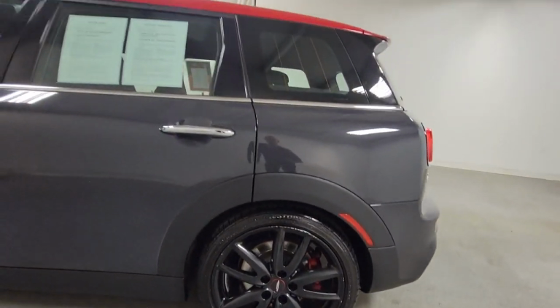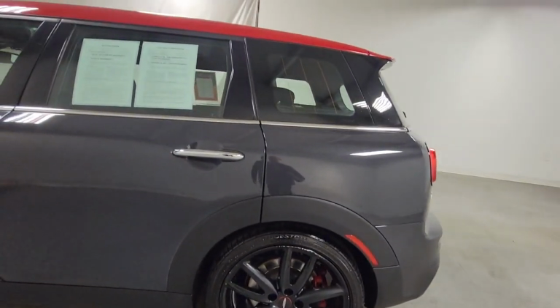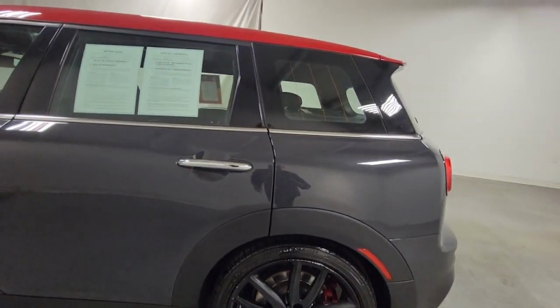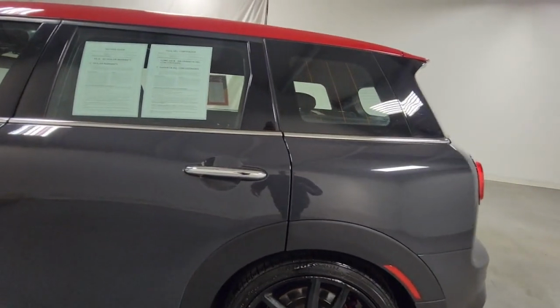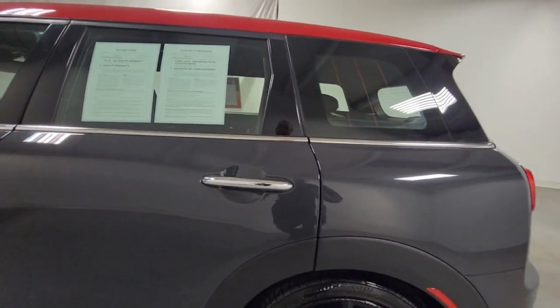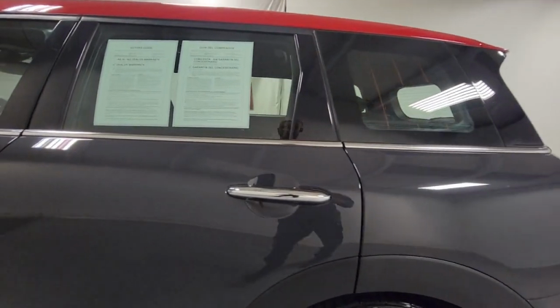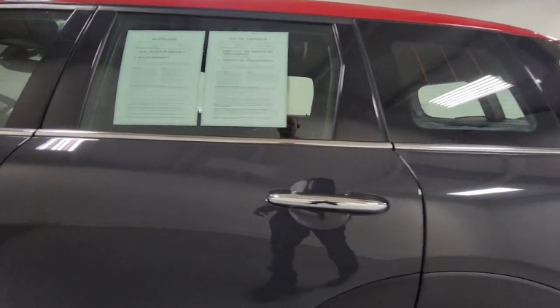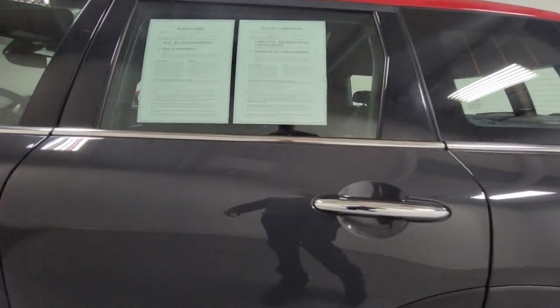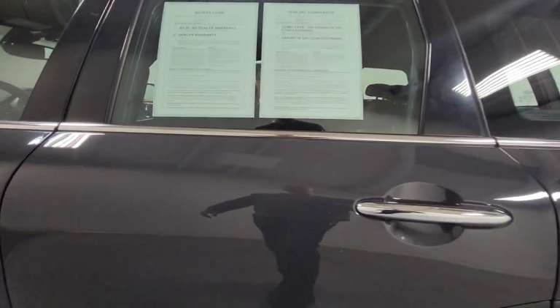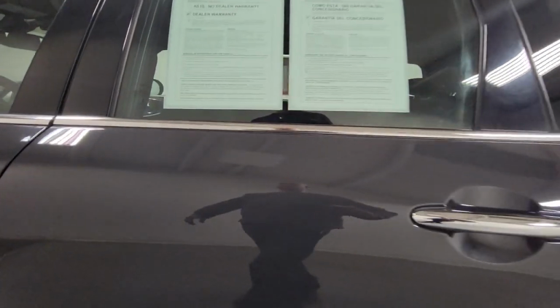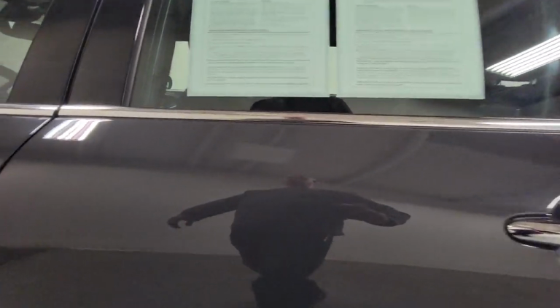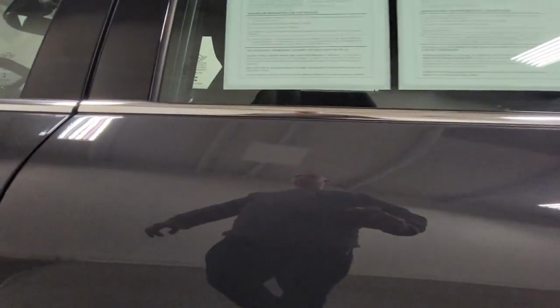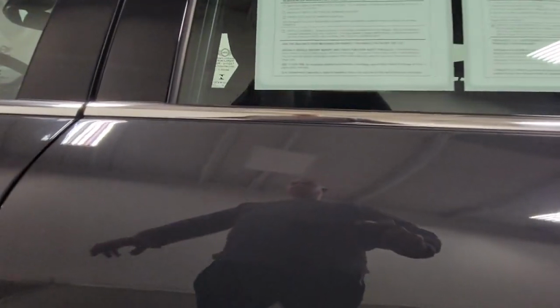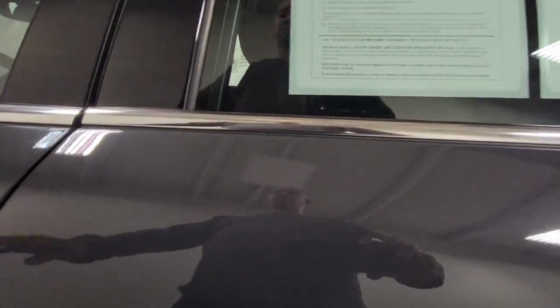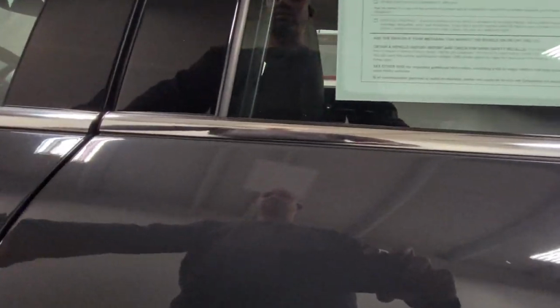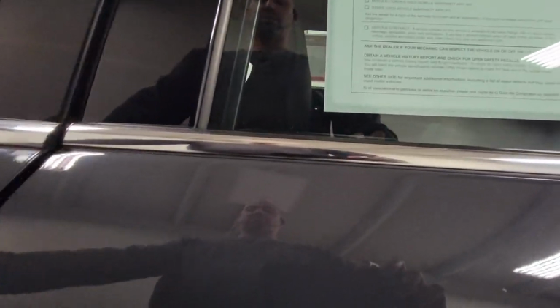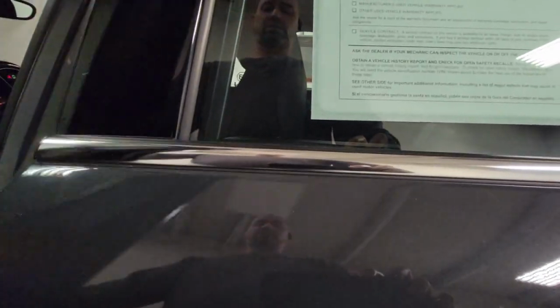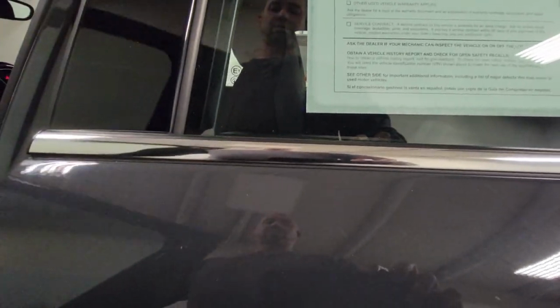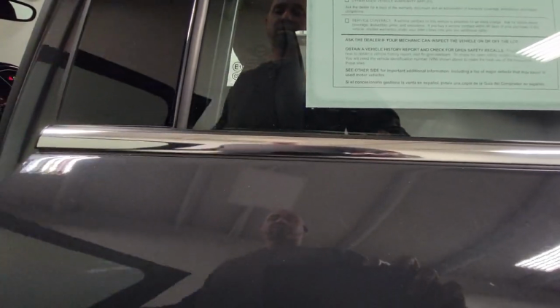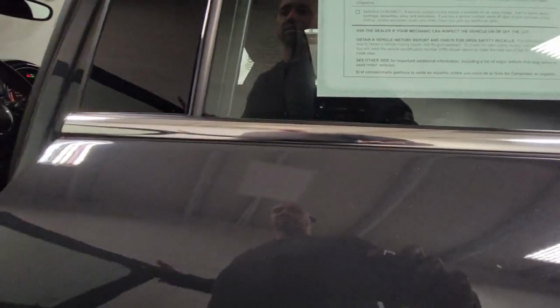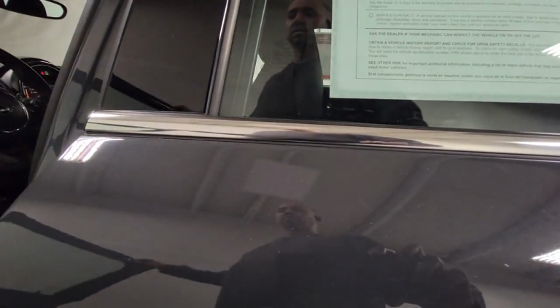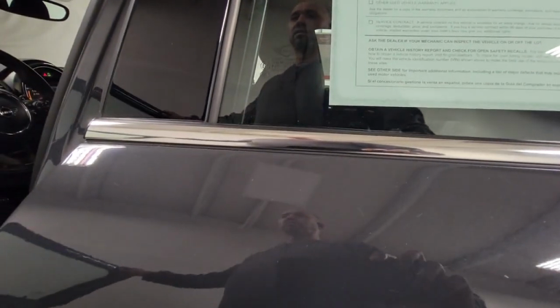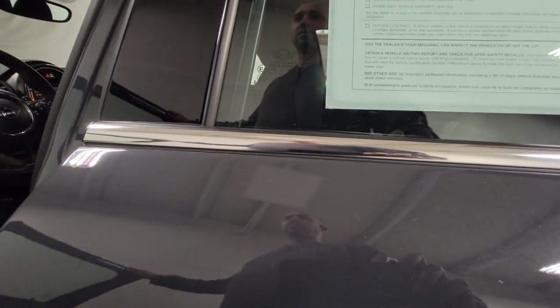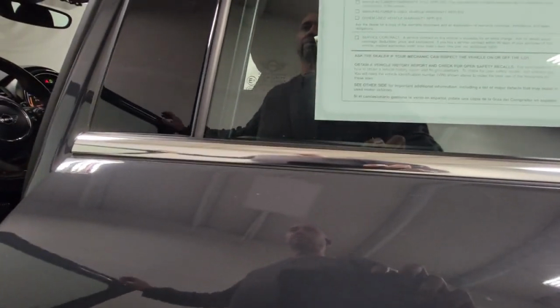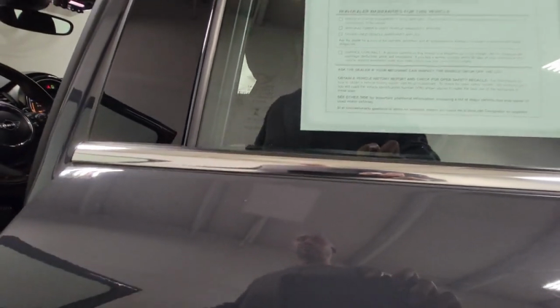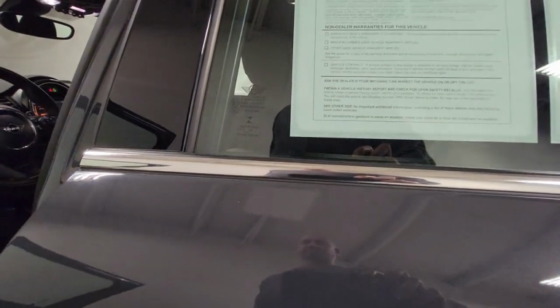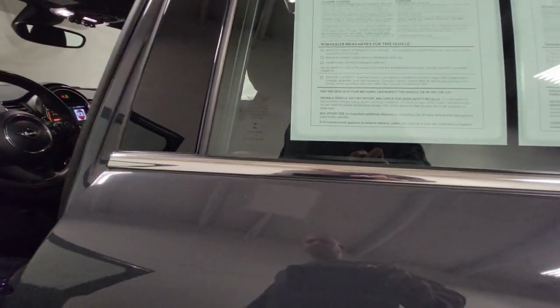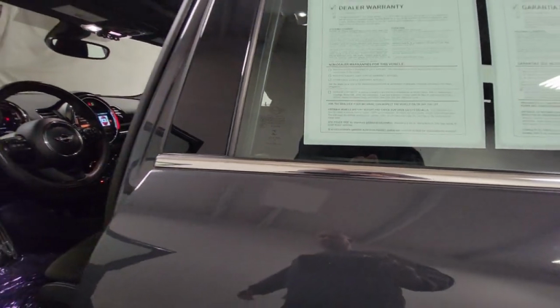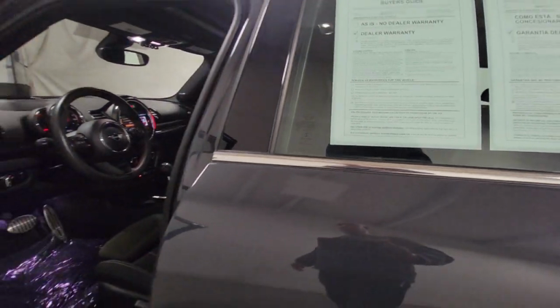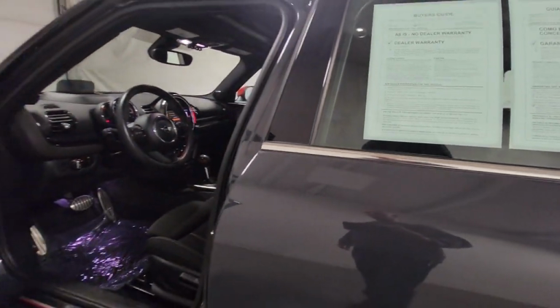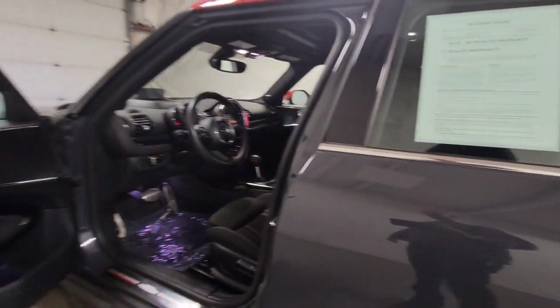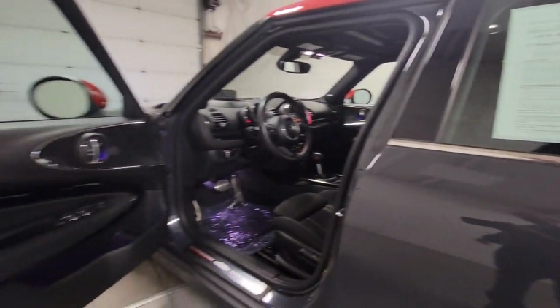Don't sacrifice fun to get practicality. This Clubman offers plenty of both. Our team will give you an outstanding test drive experience. Stop in today.